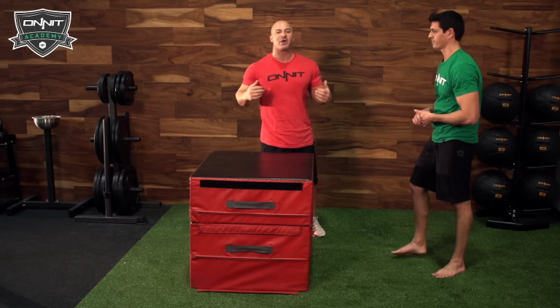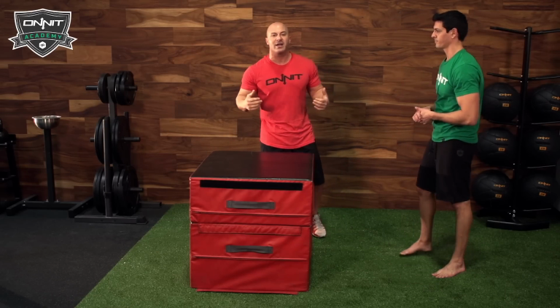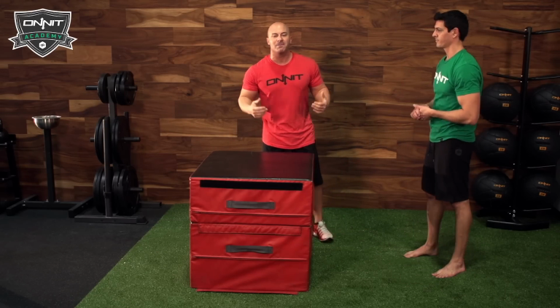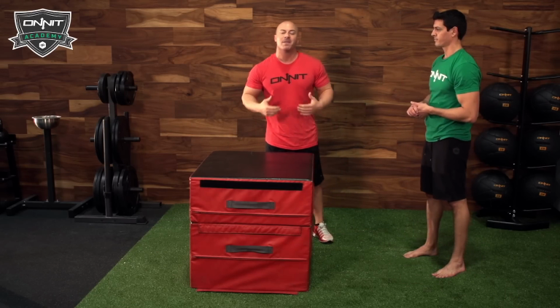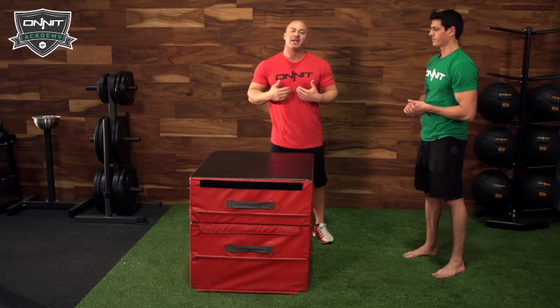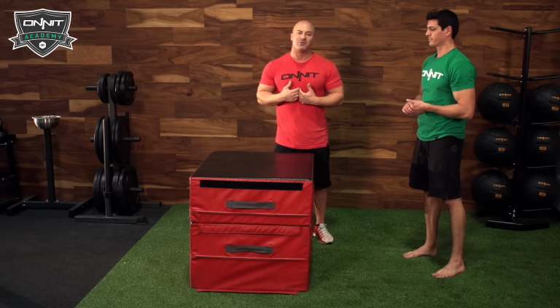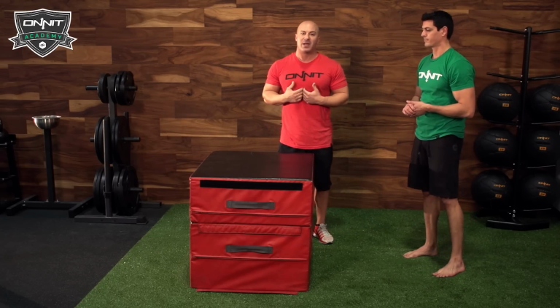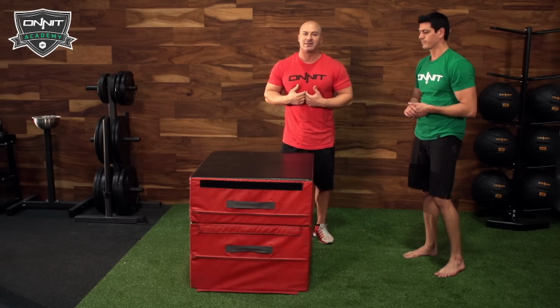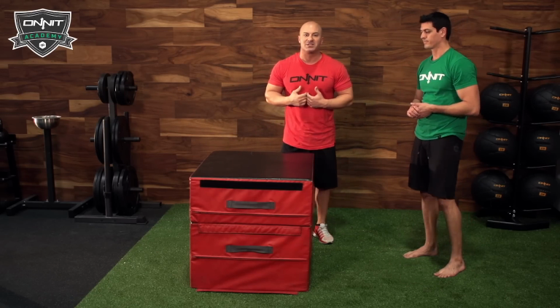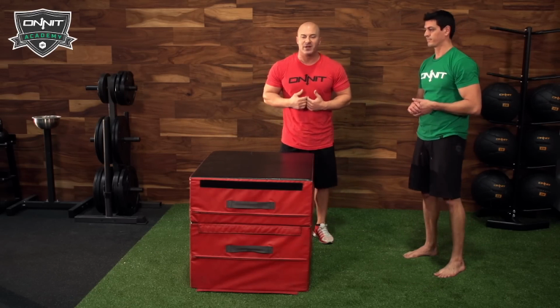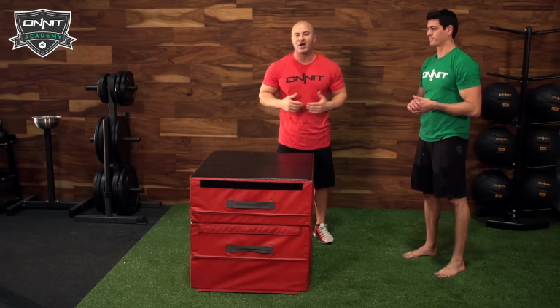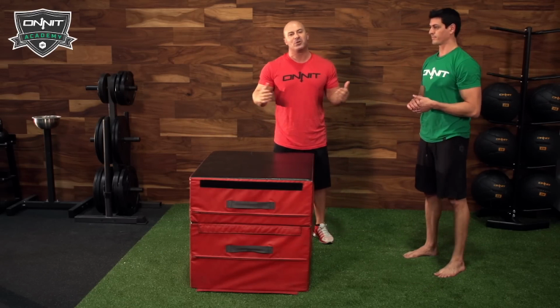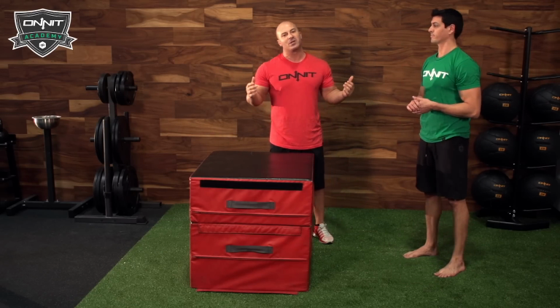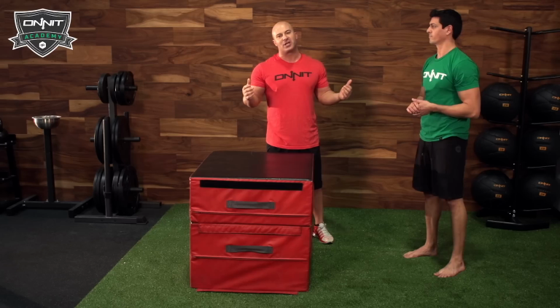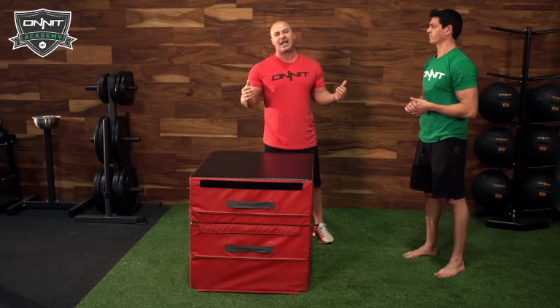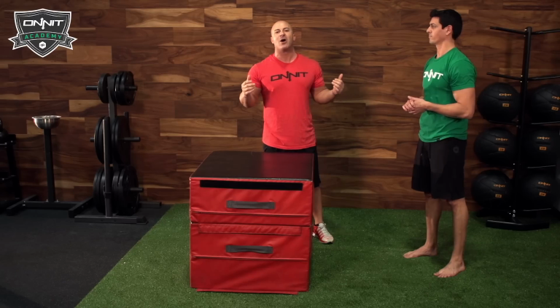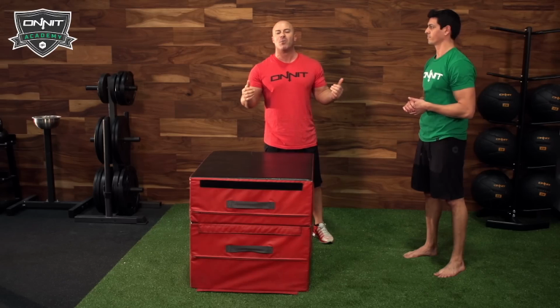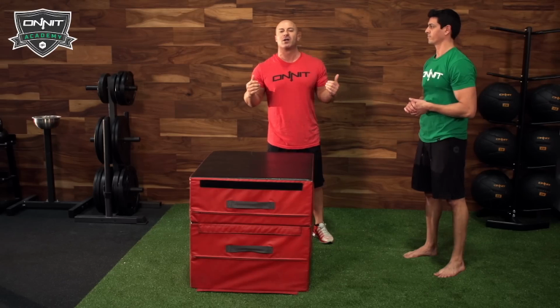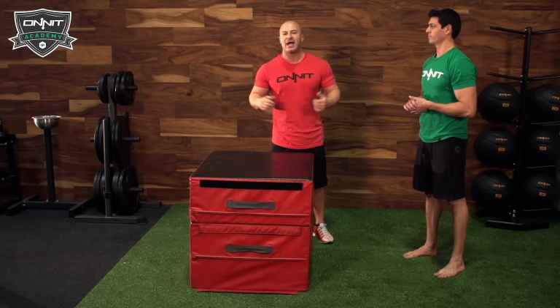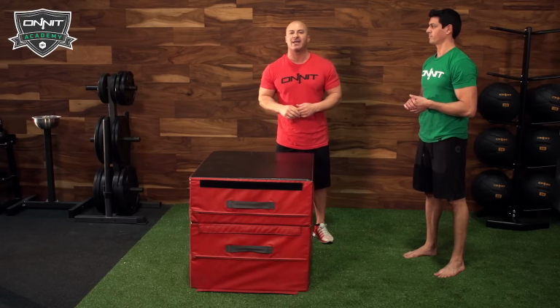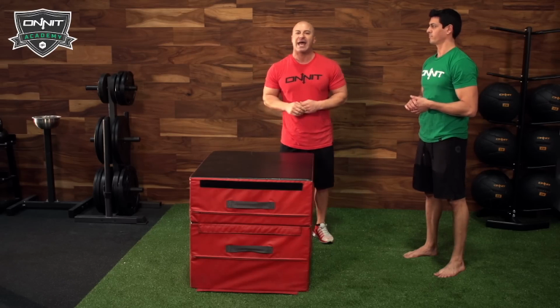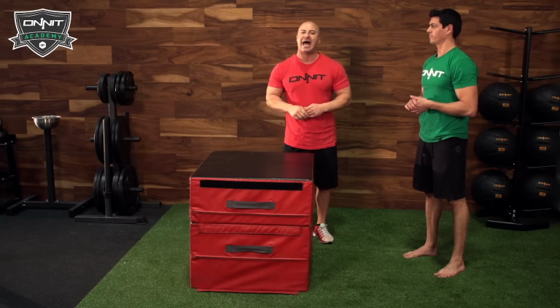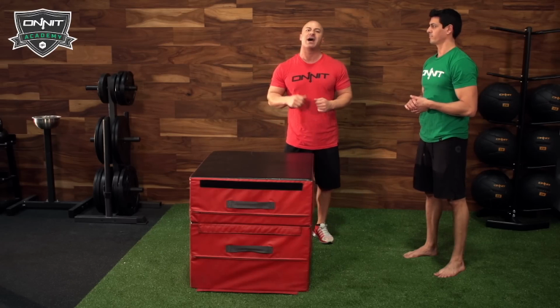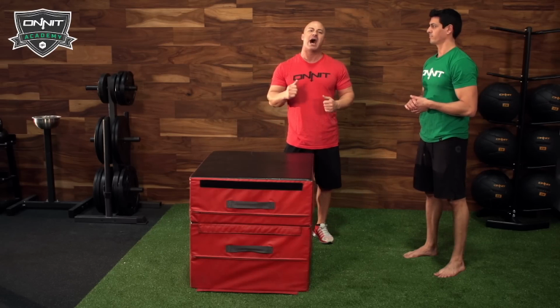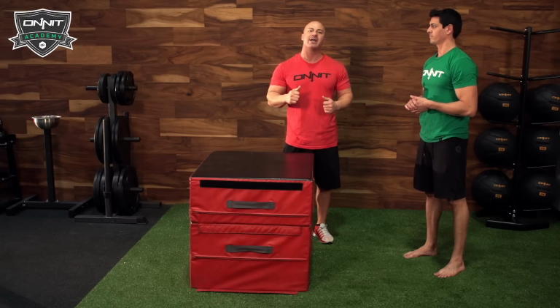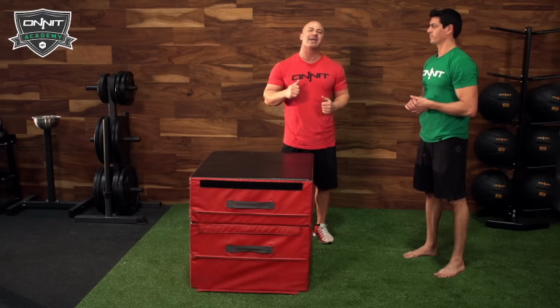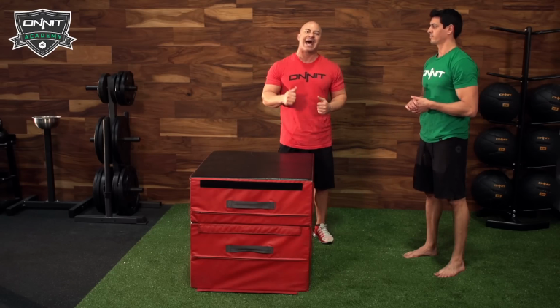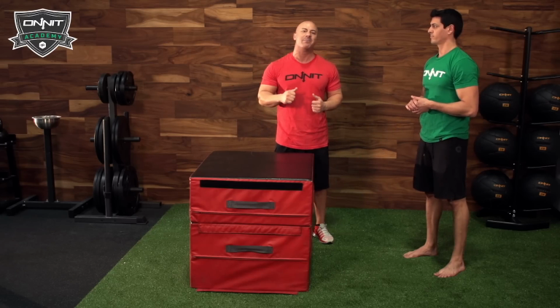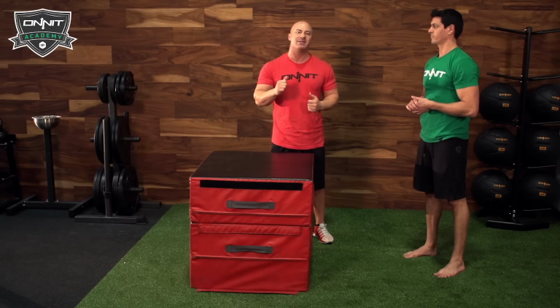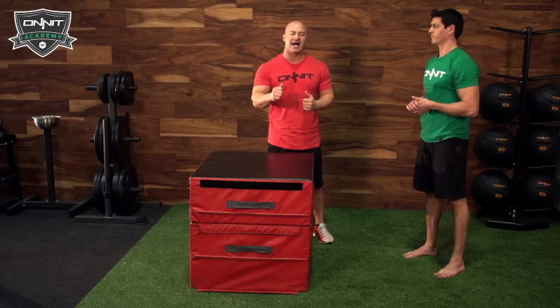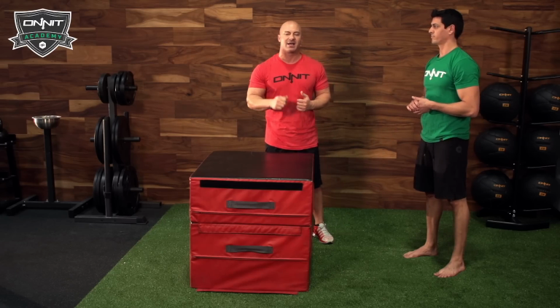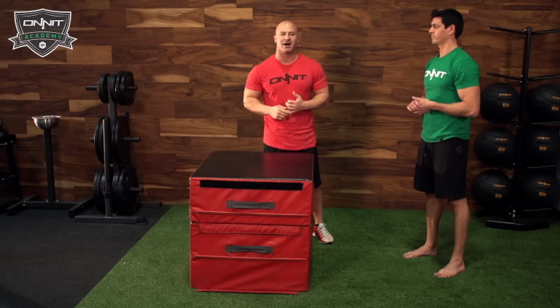Those are your tips for the box jump. Definitely start incorporating it into your training, and if you like this video you can check out more like it at Onnit Academy dot com.